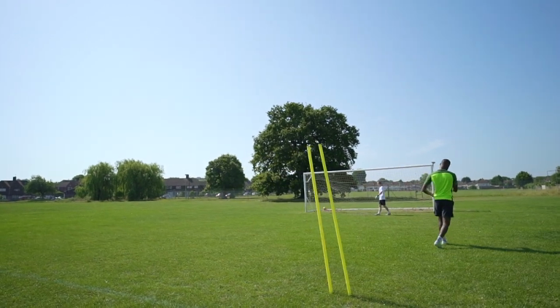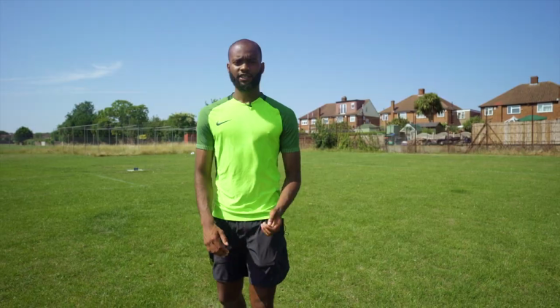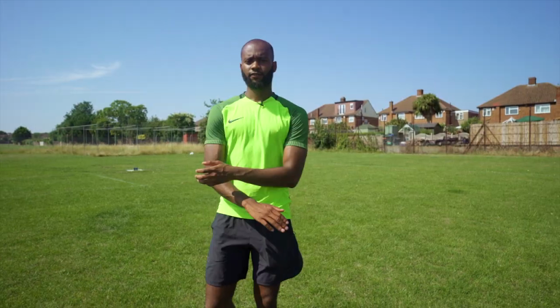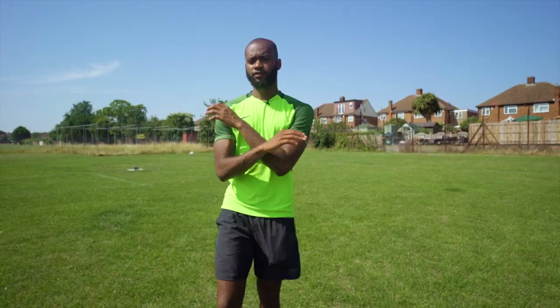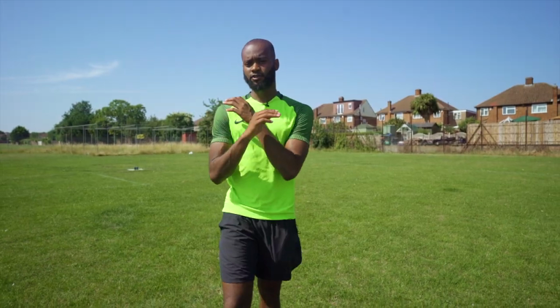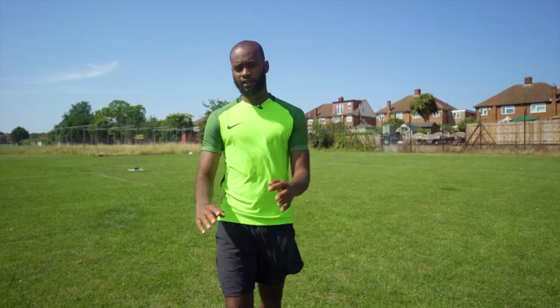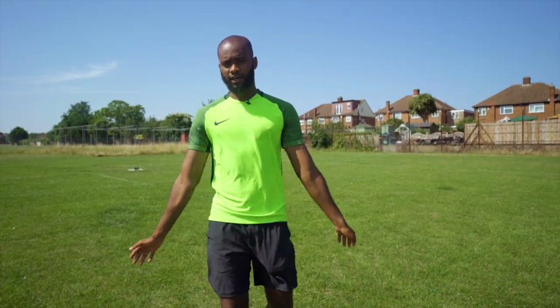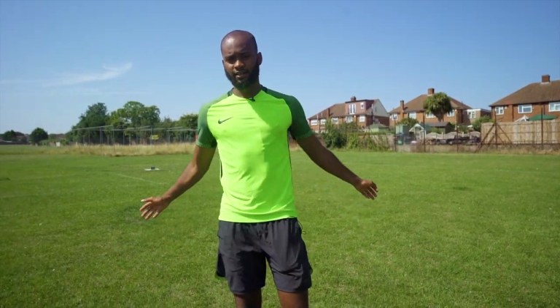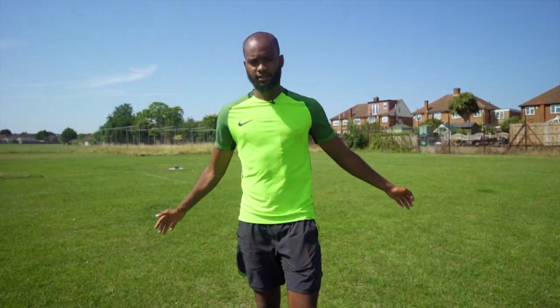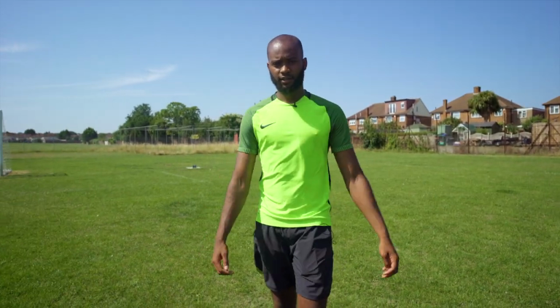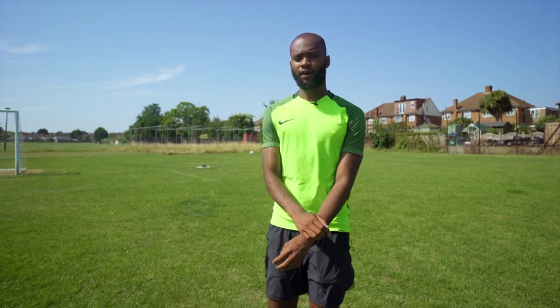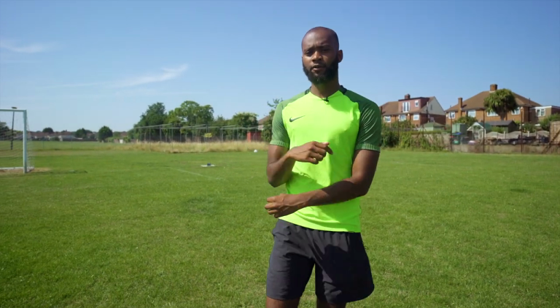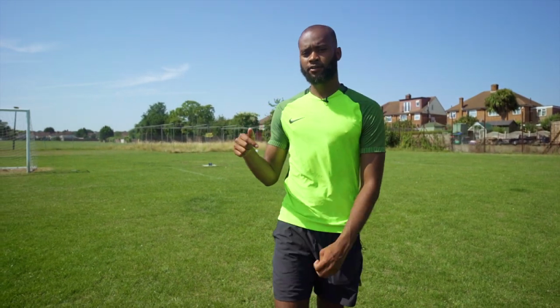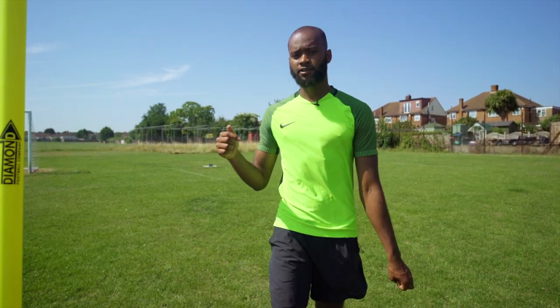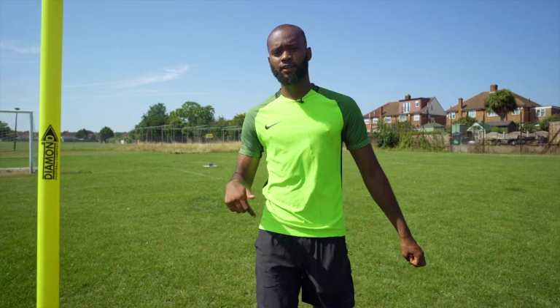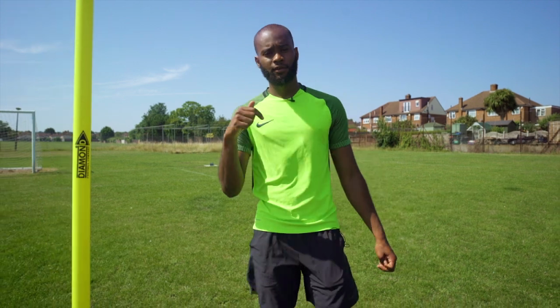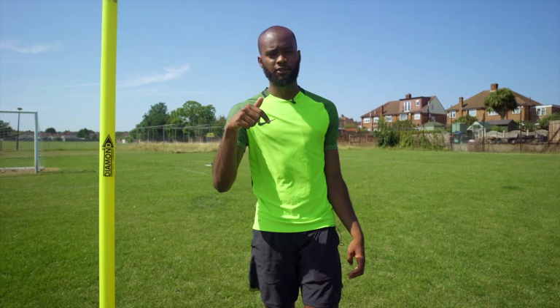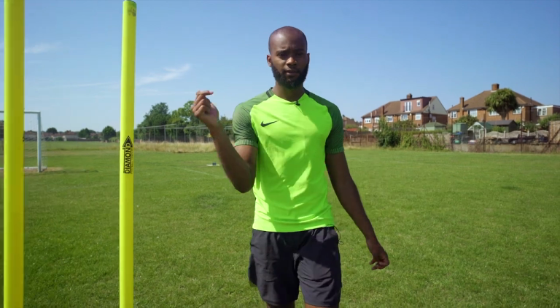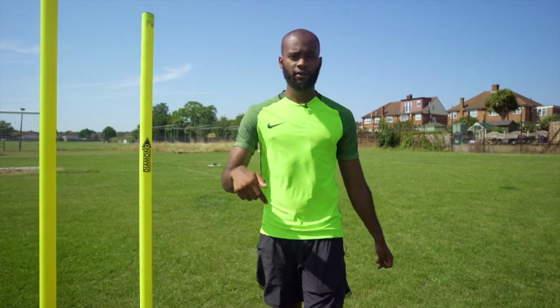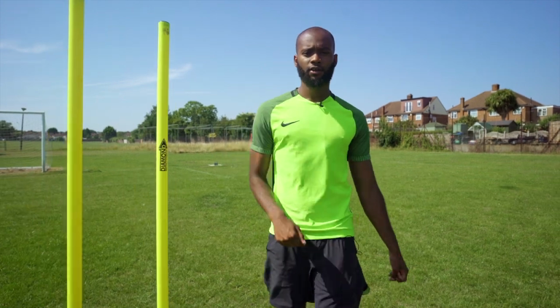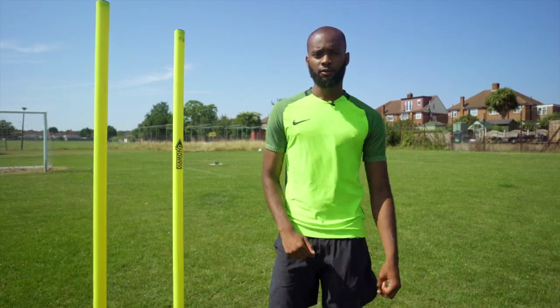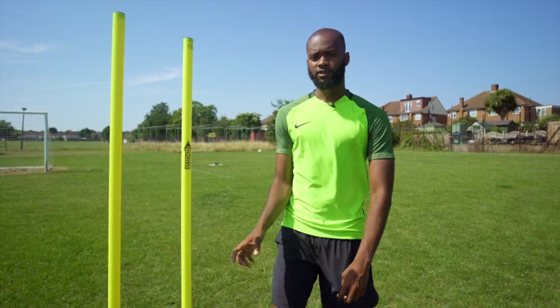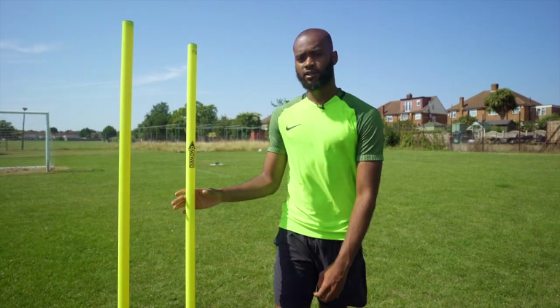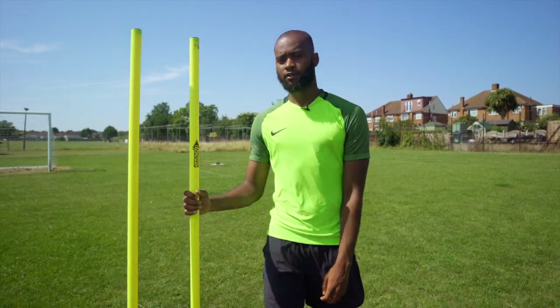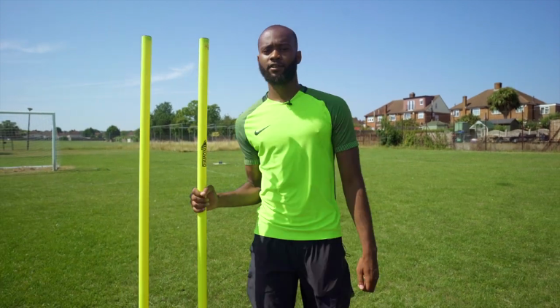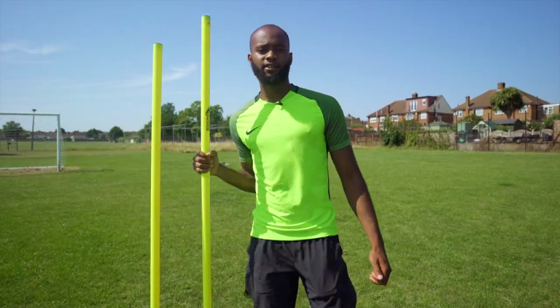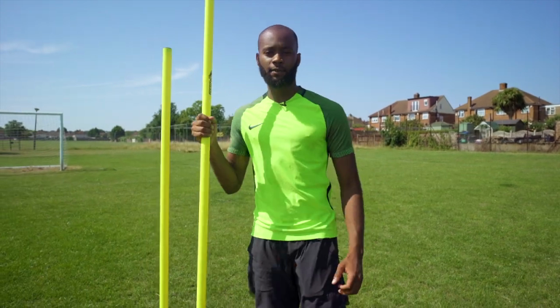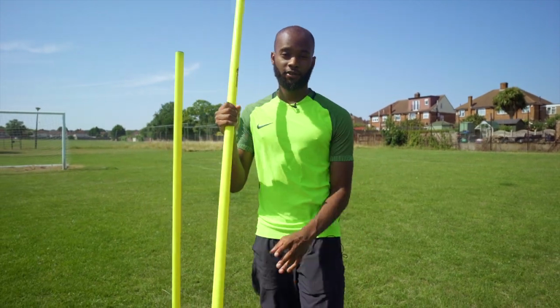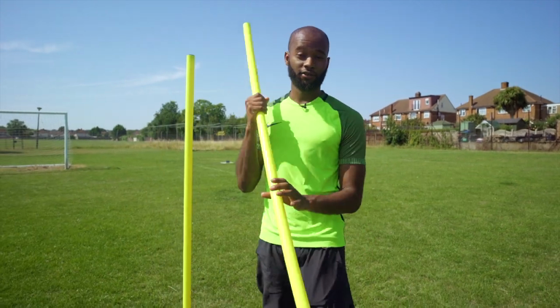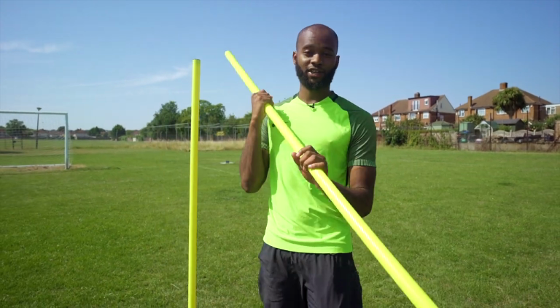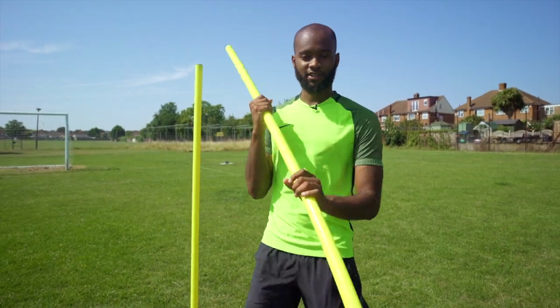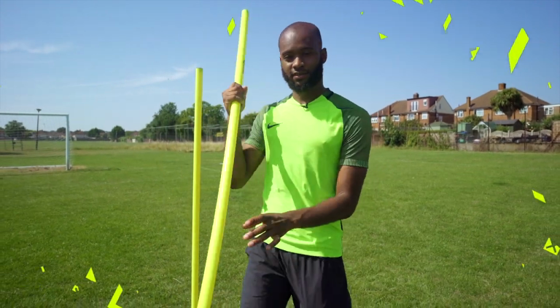That's the three drills done, guys. If you have any questions, leave them in the comments below. We'll see you on the next episode of the Striker Series.